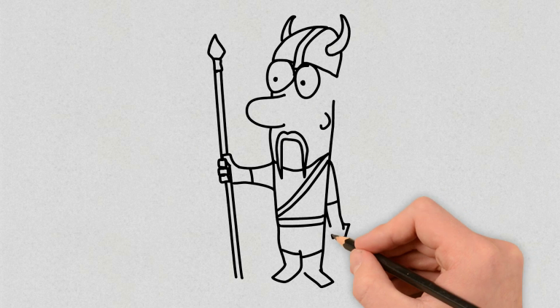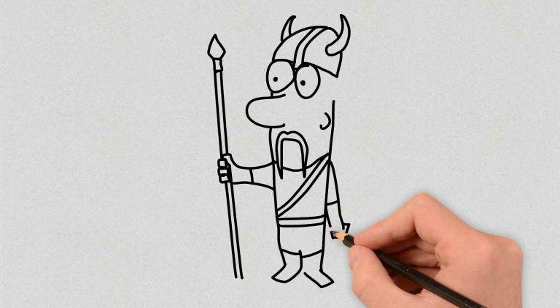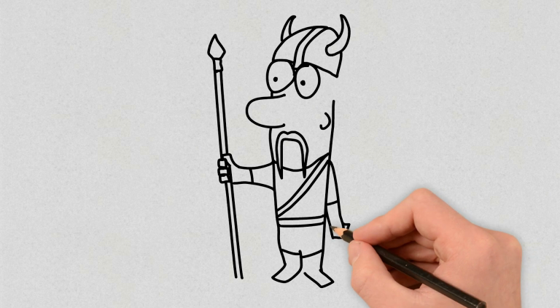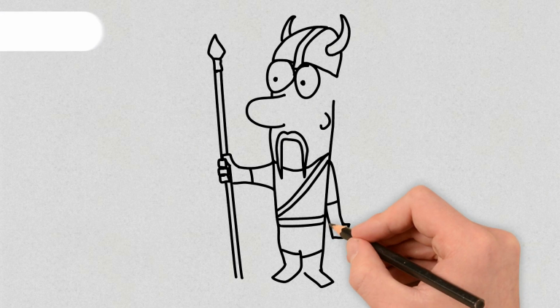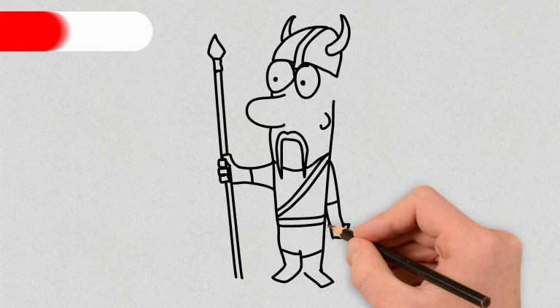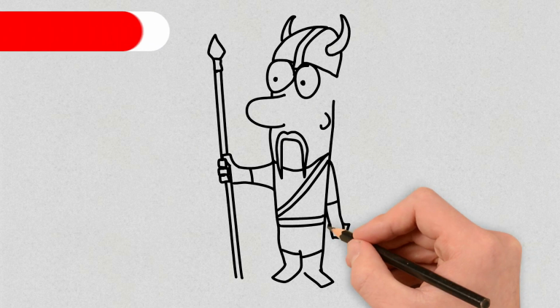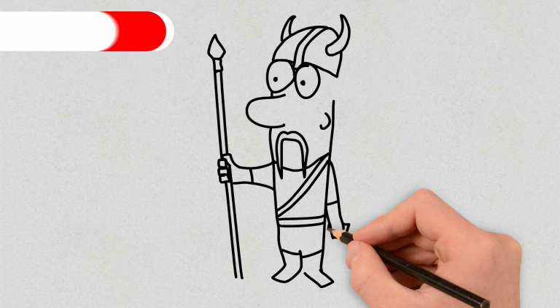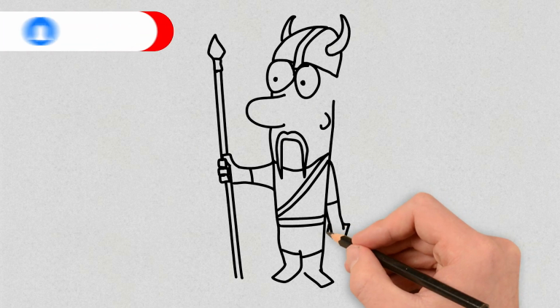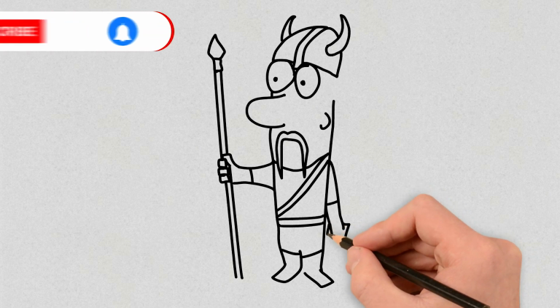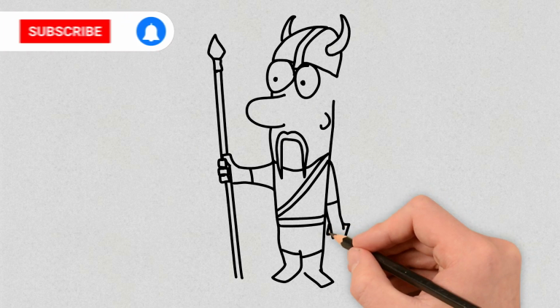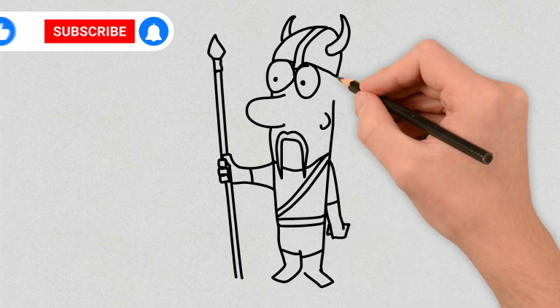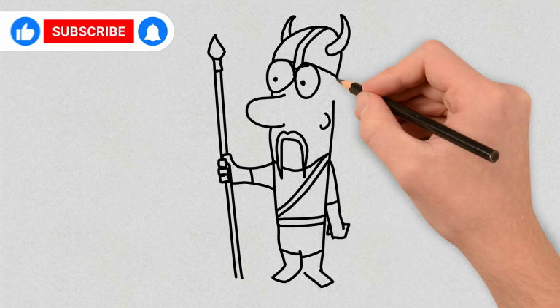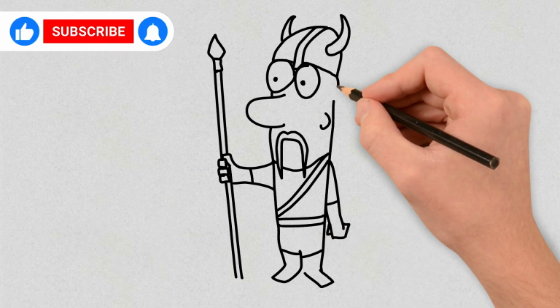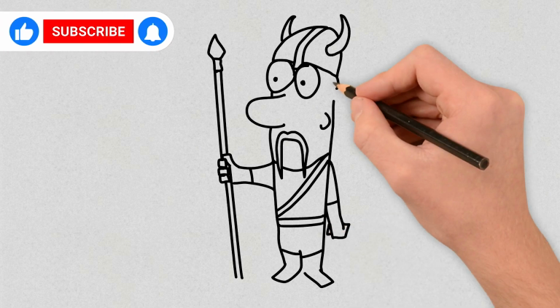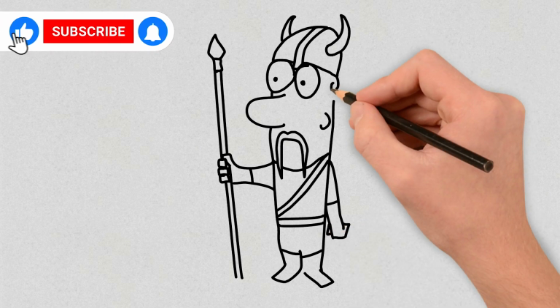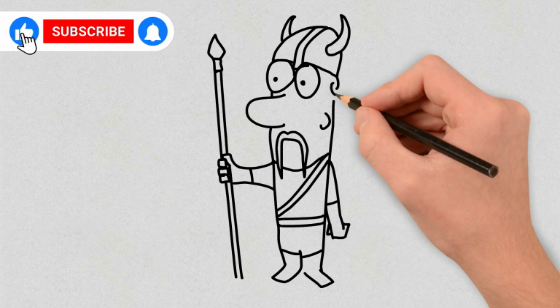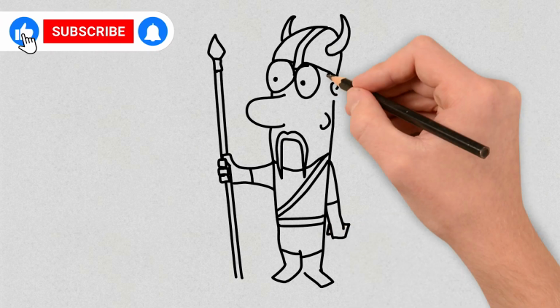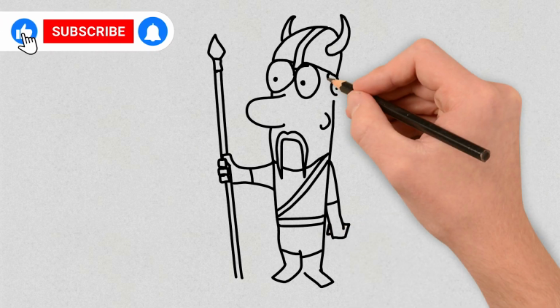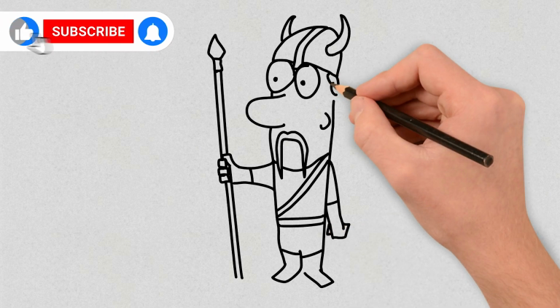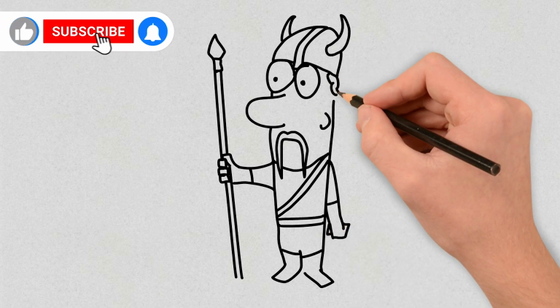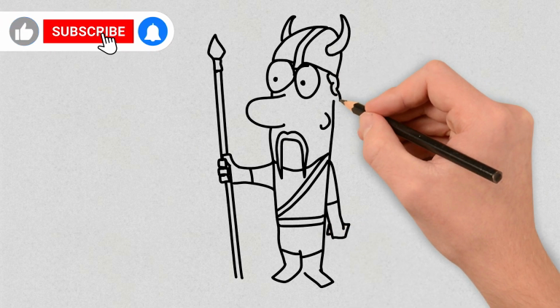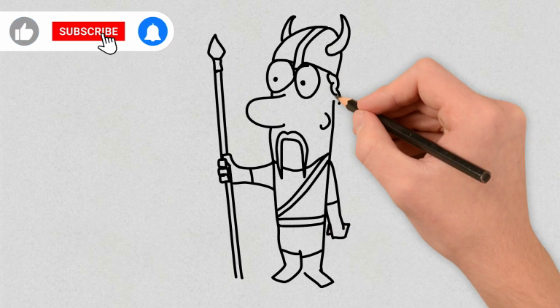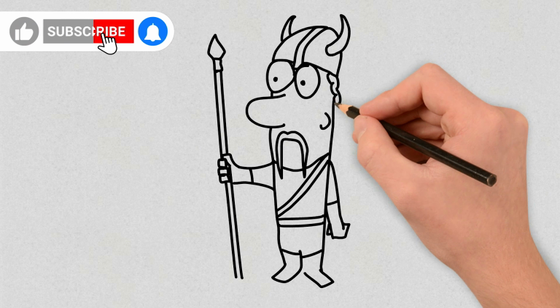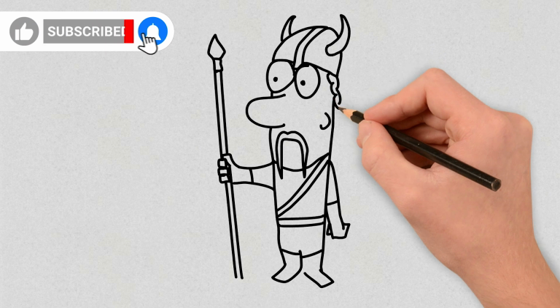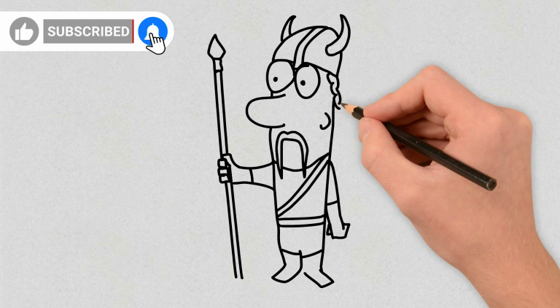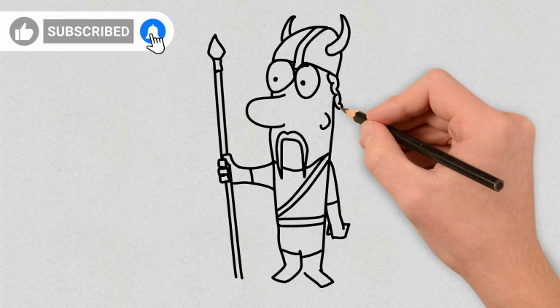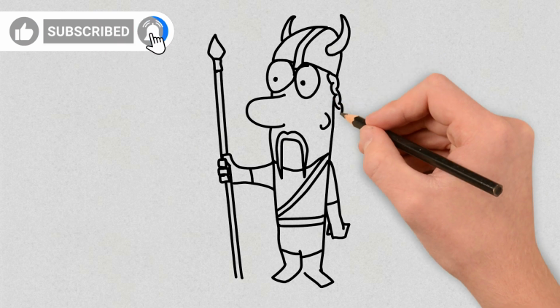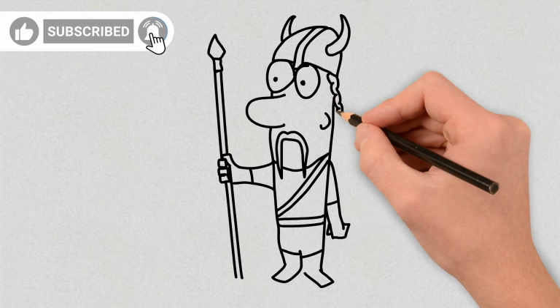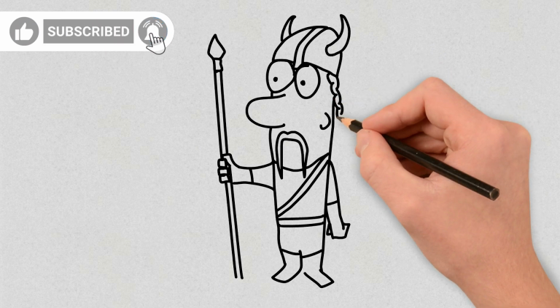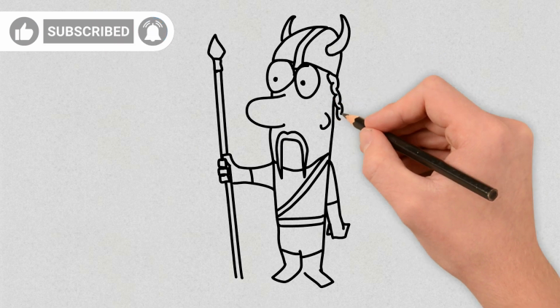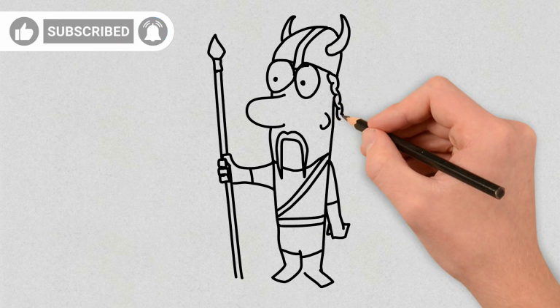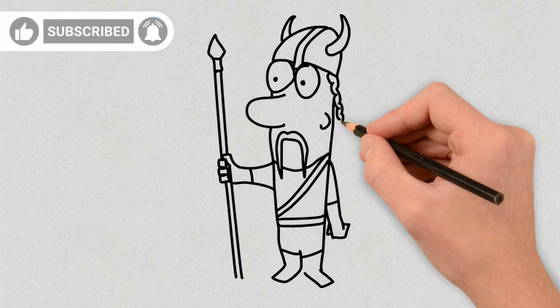If you enjoyed the video, don't forget to like and subscribe to the channel for more drawing videos.